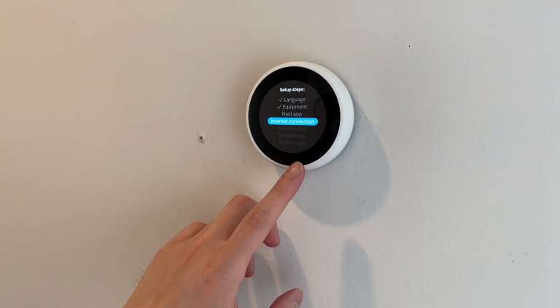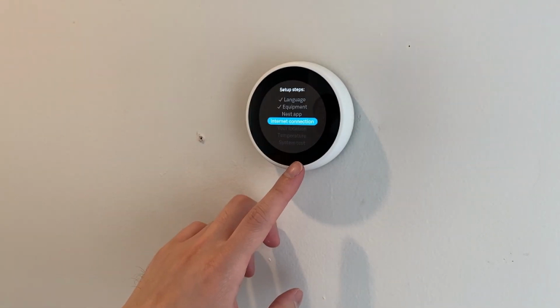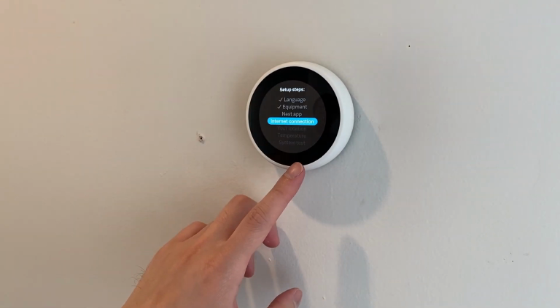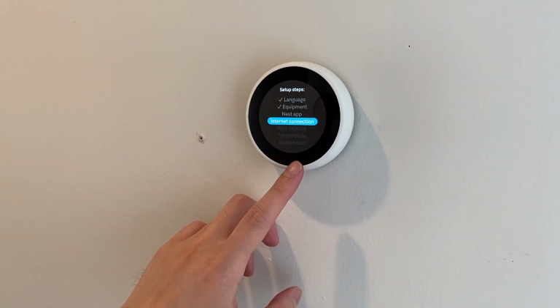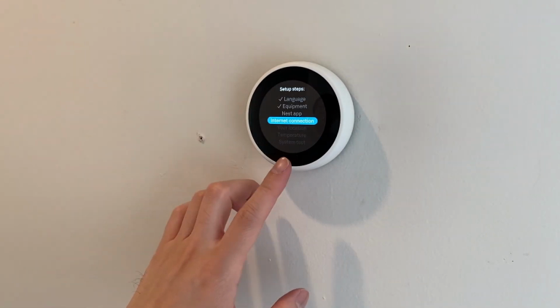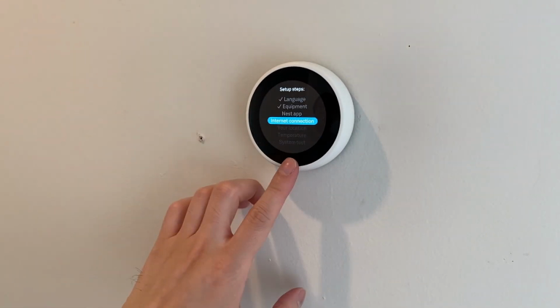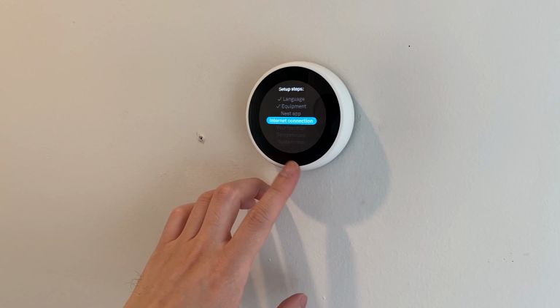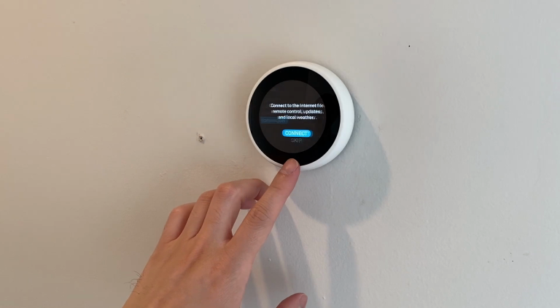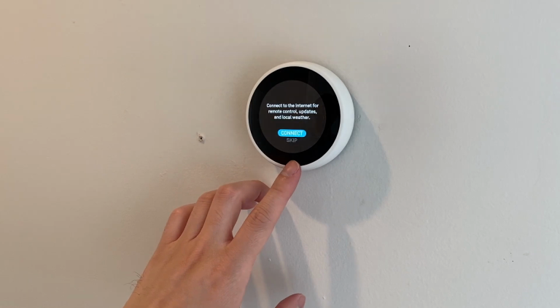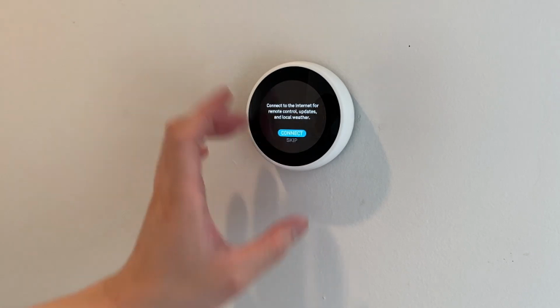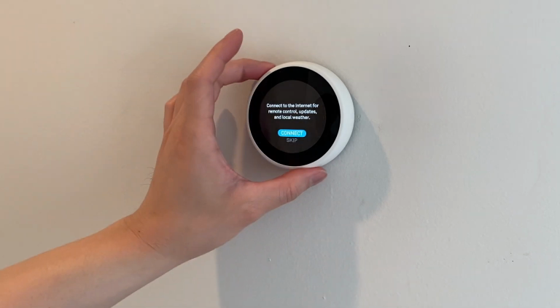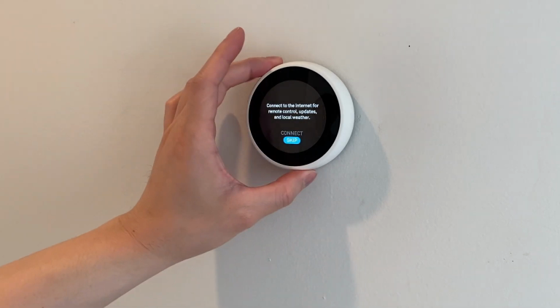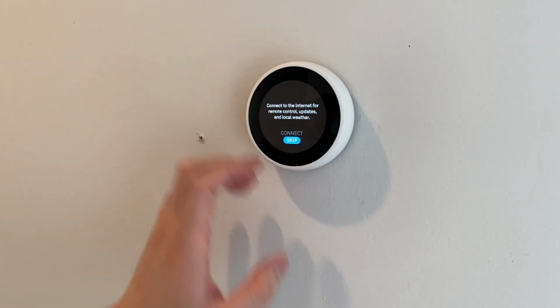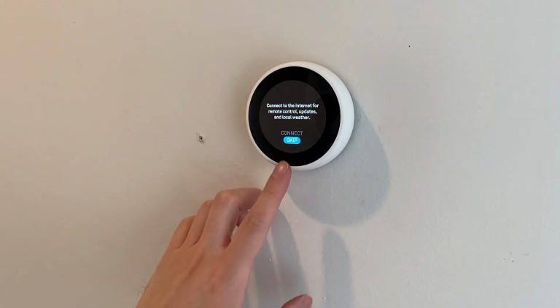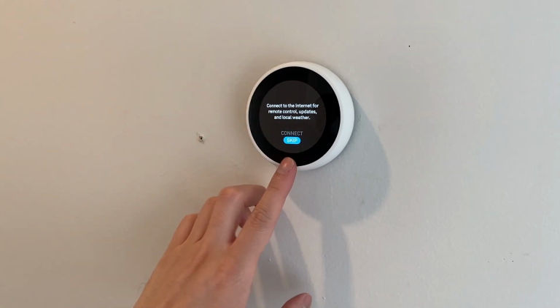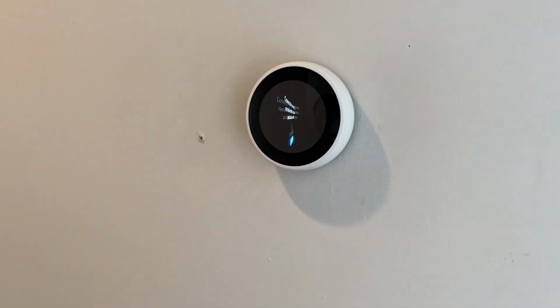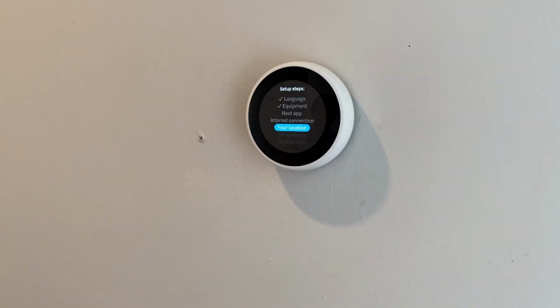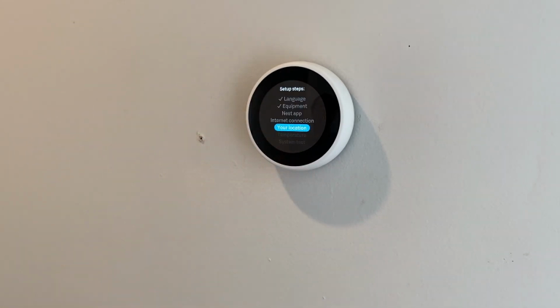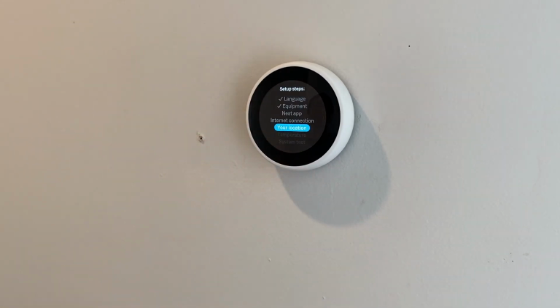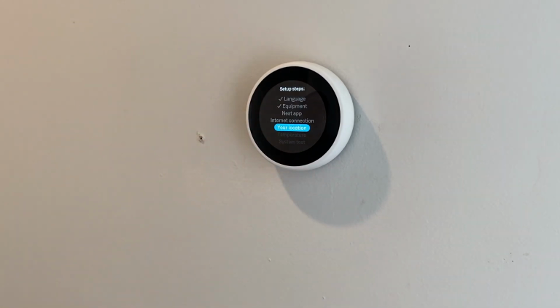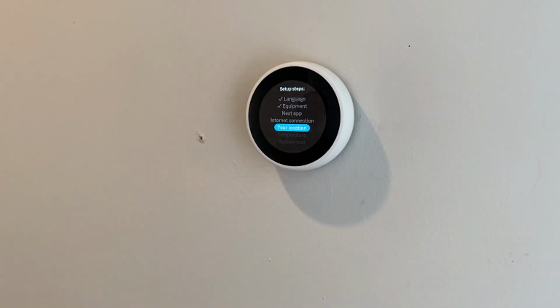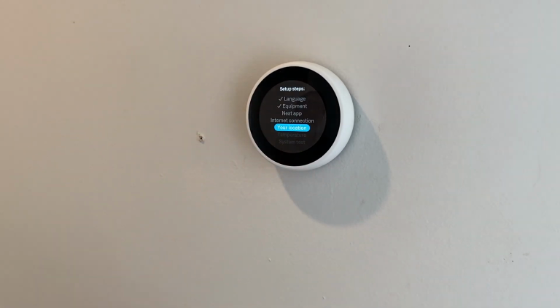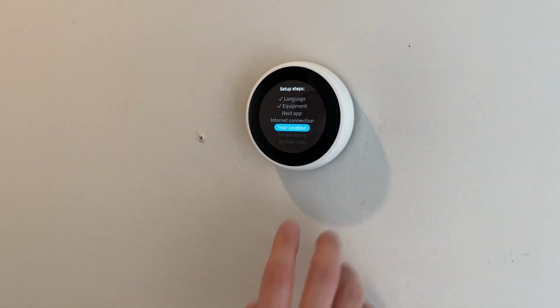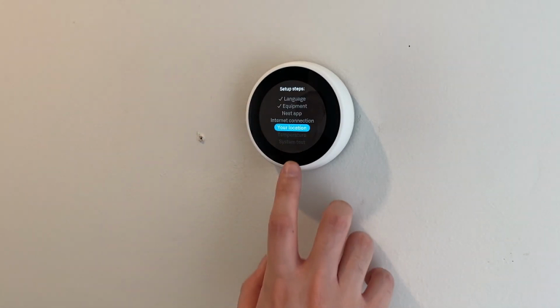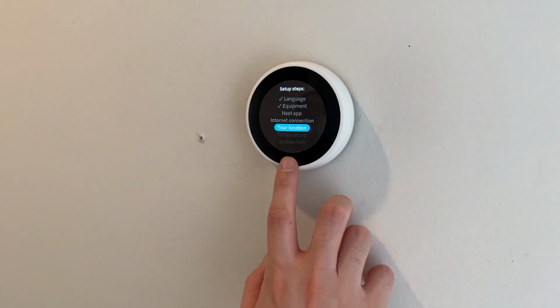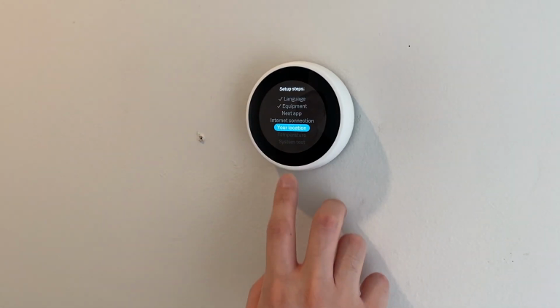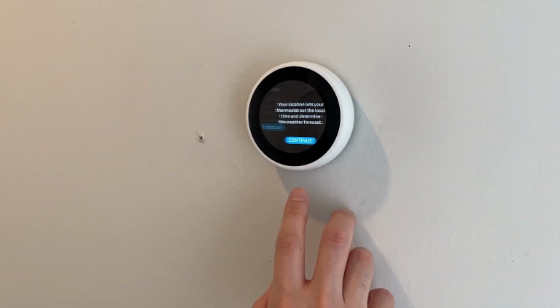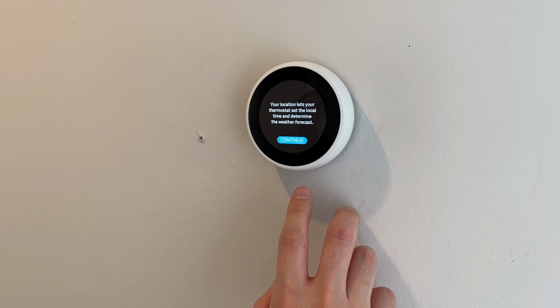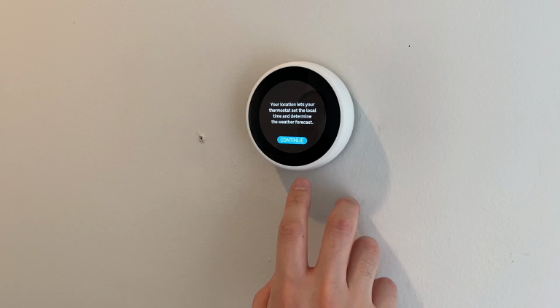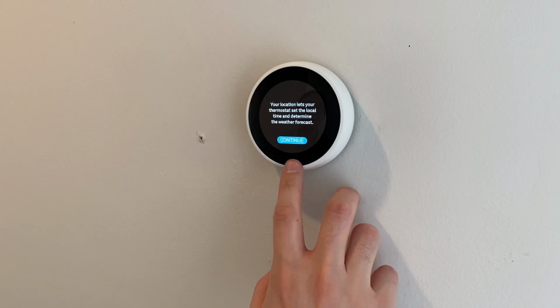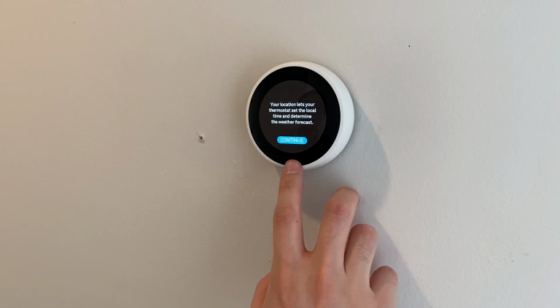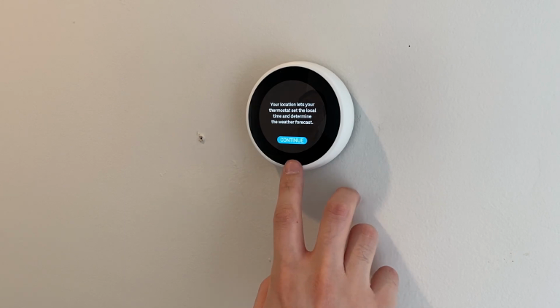The thermostat is controlled by a combination of turning a dial and pushing the display like a button. Here it is.